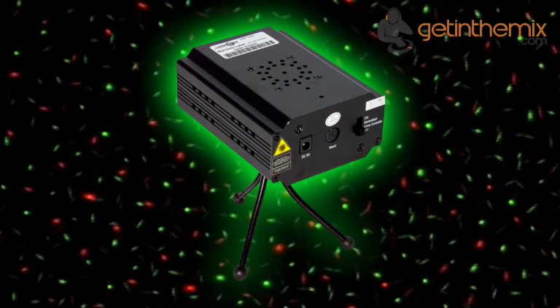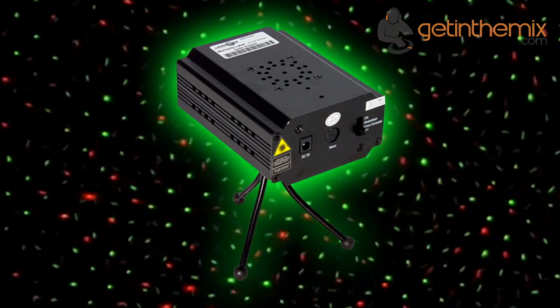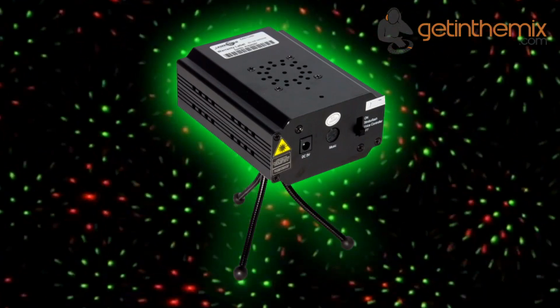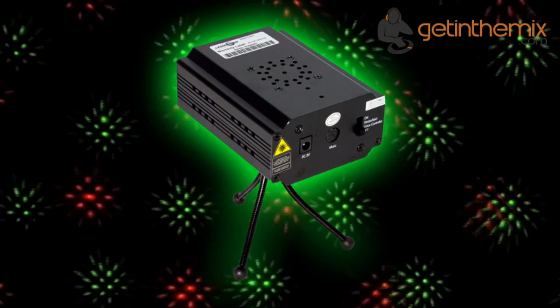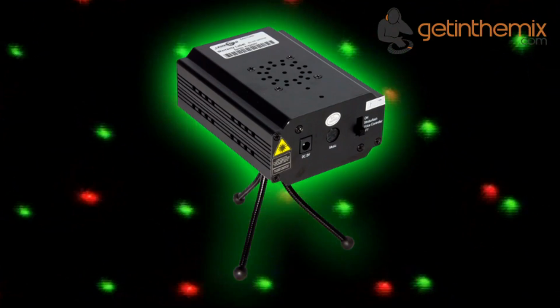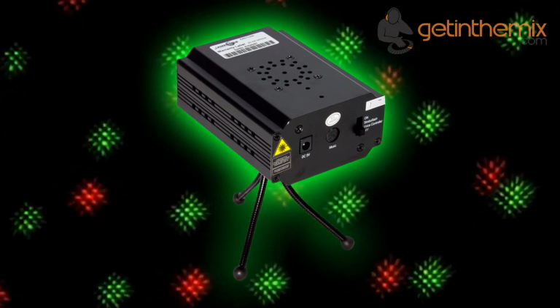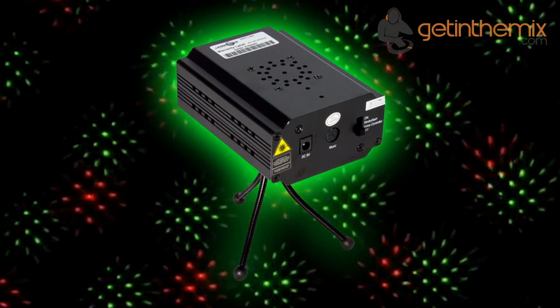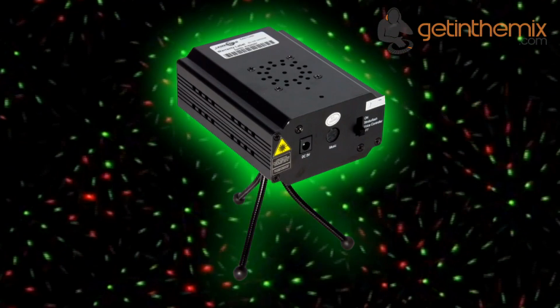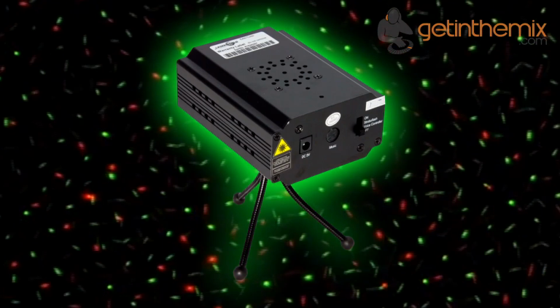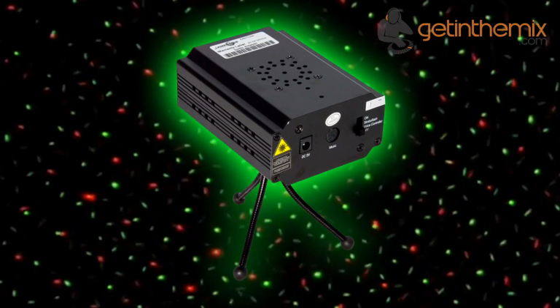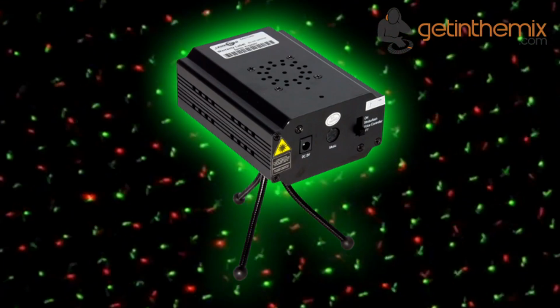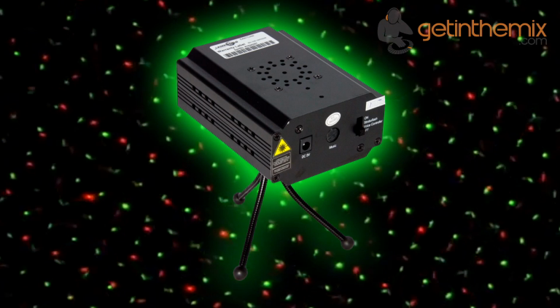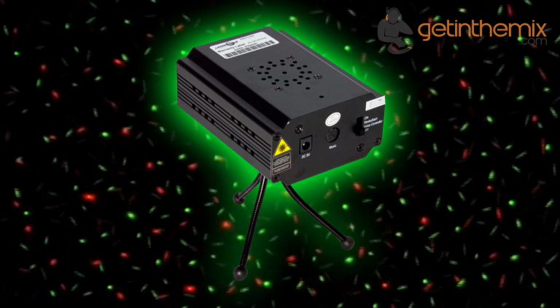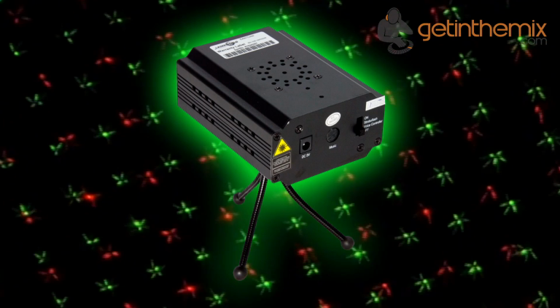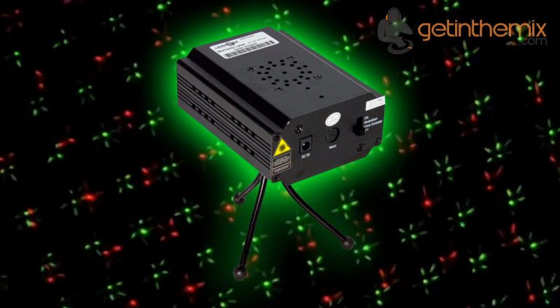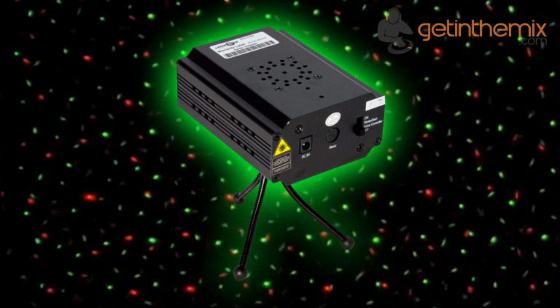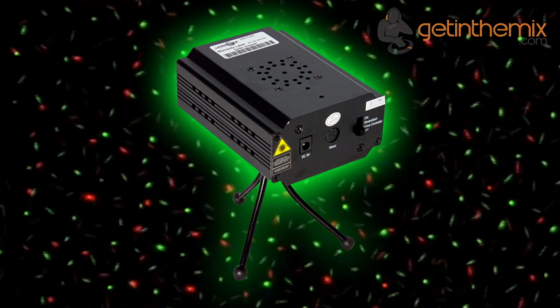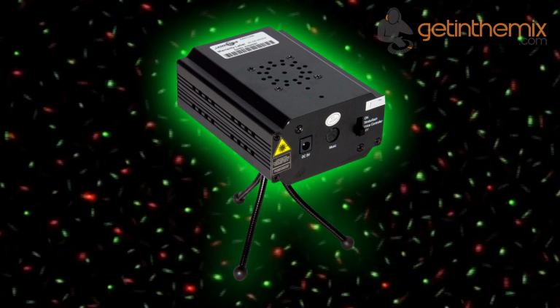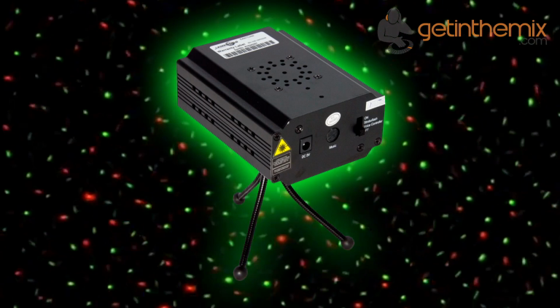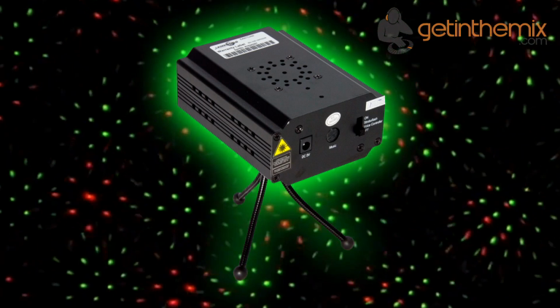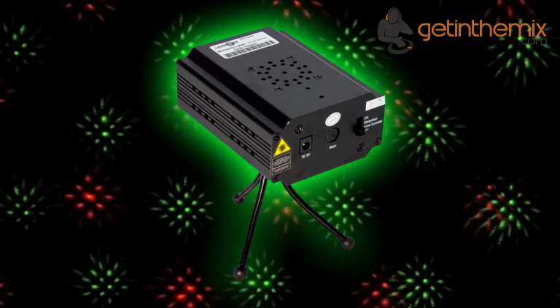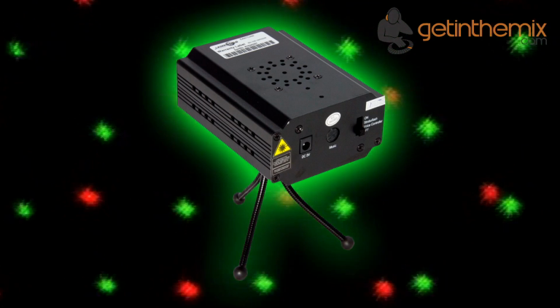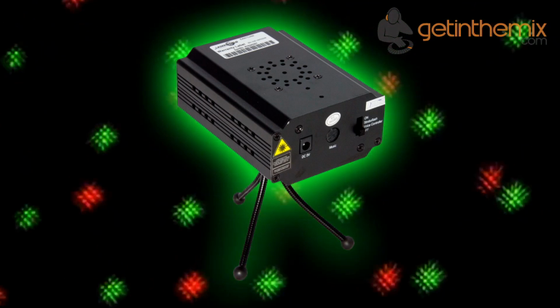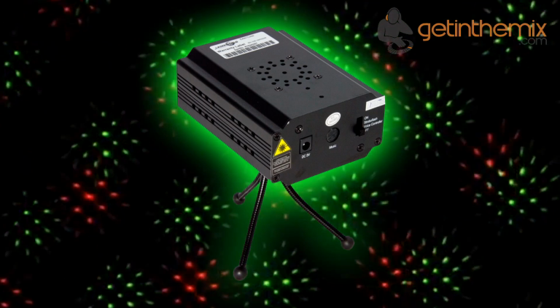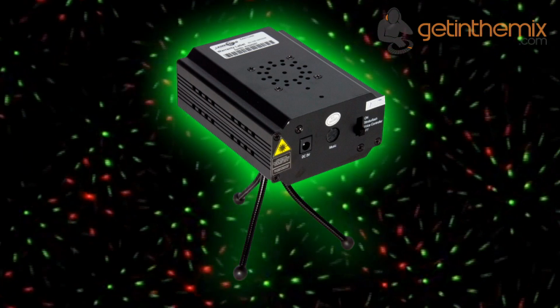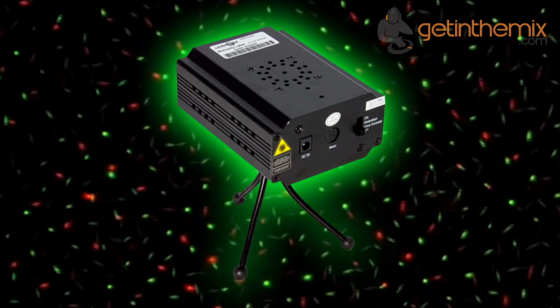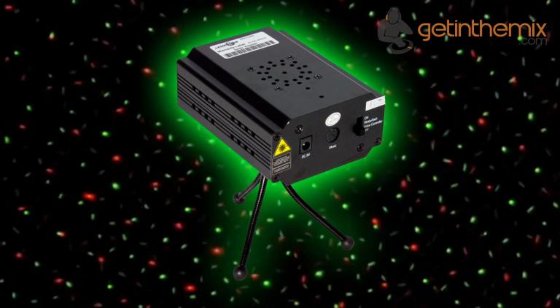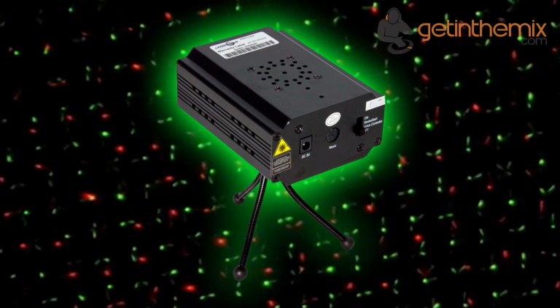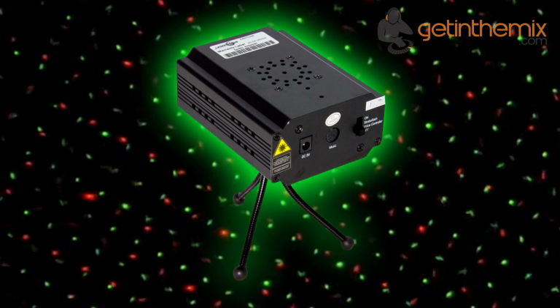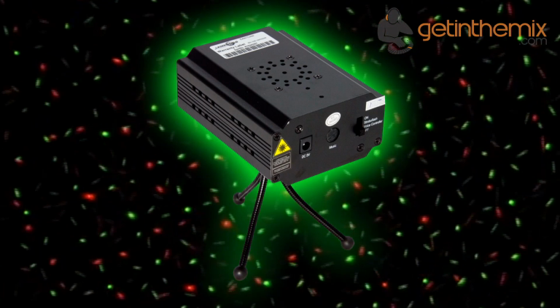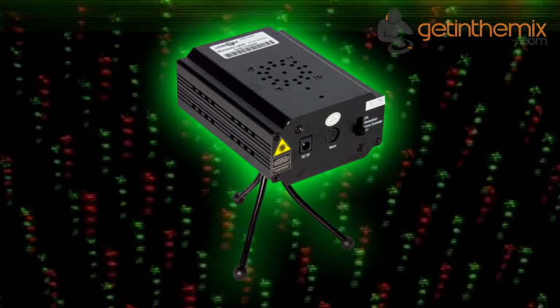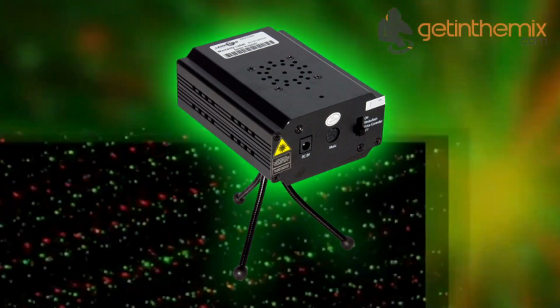The sound-to-light and standalone mode can be switched on the rear, and the sensitivity, strobe effect, and effect speed can be adjusted on the rear side of the unit.